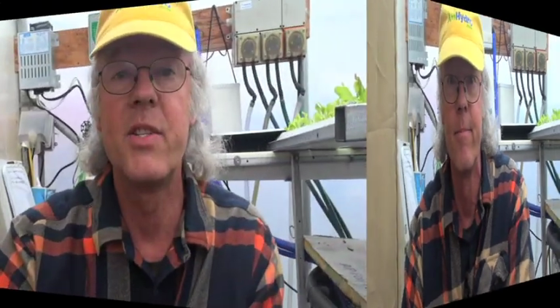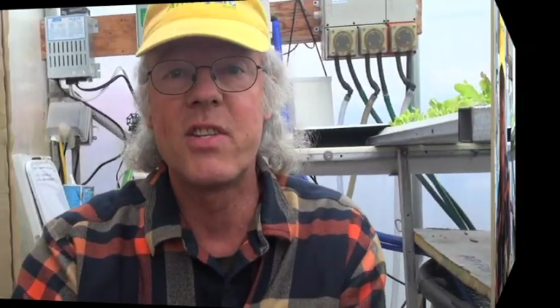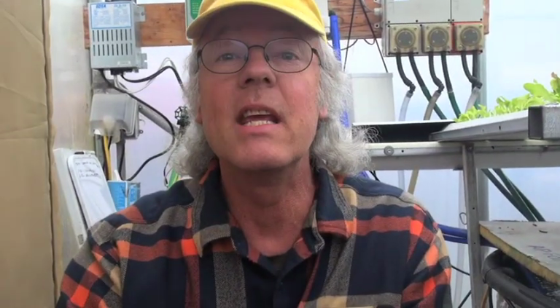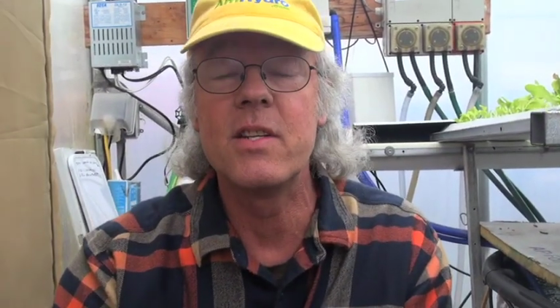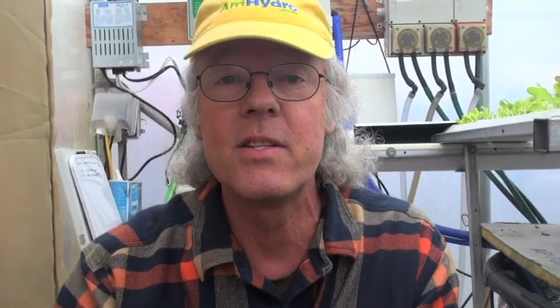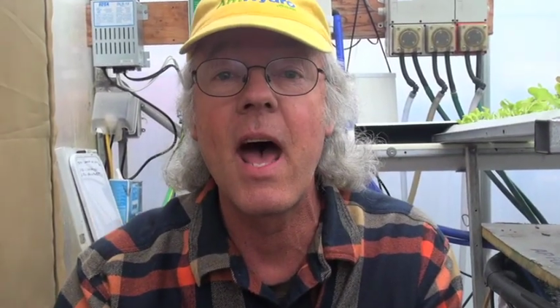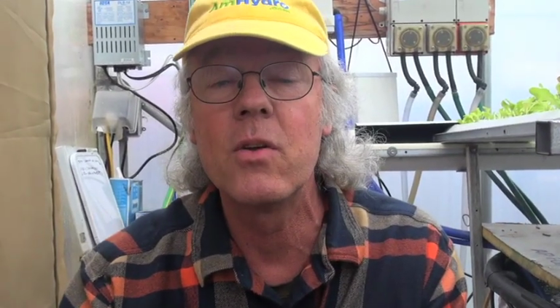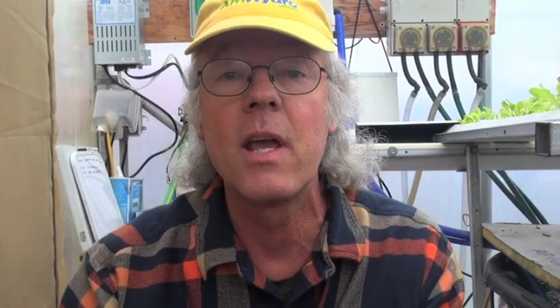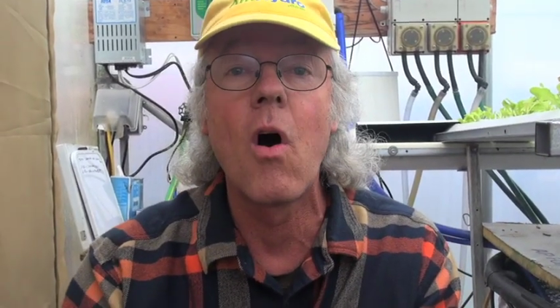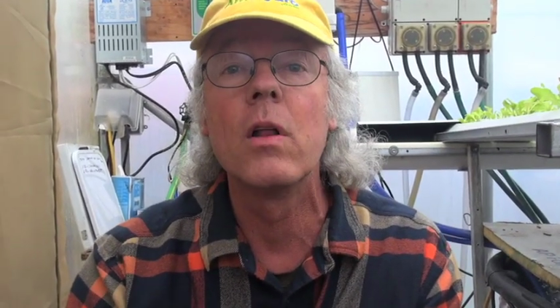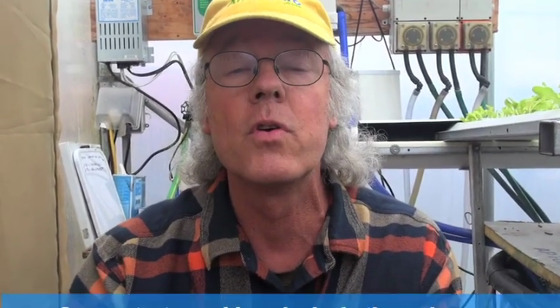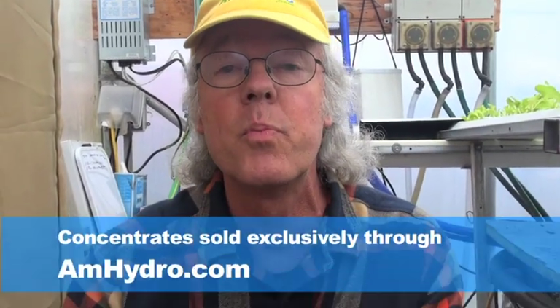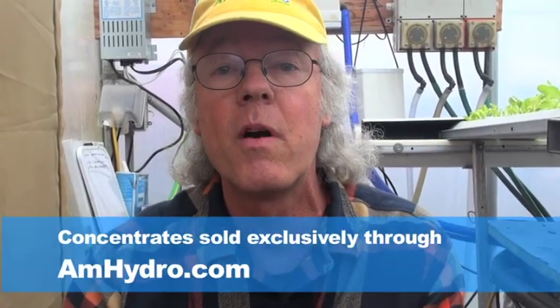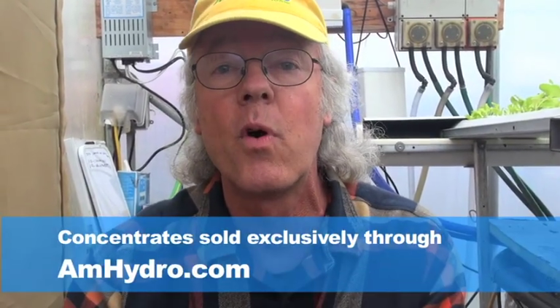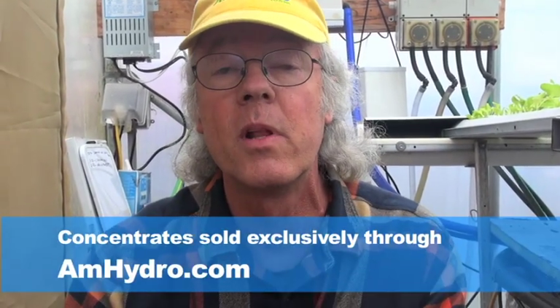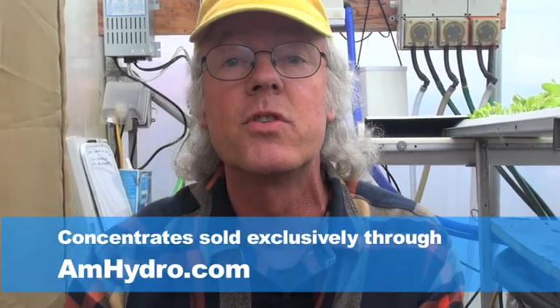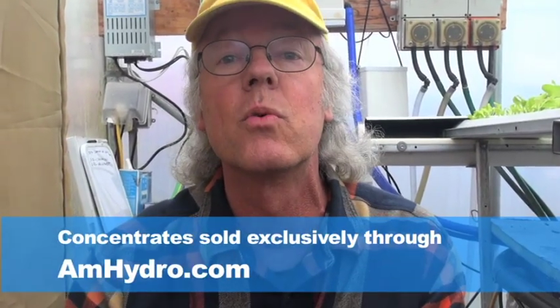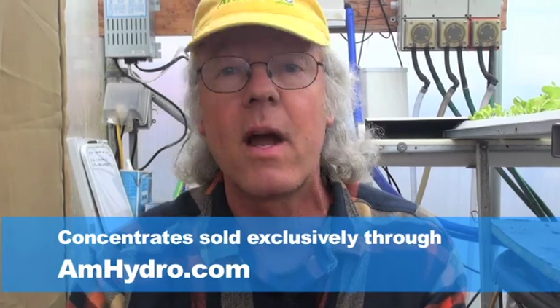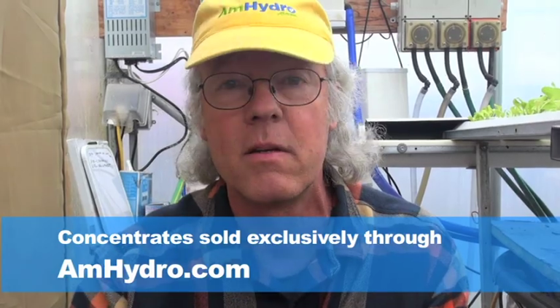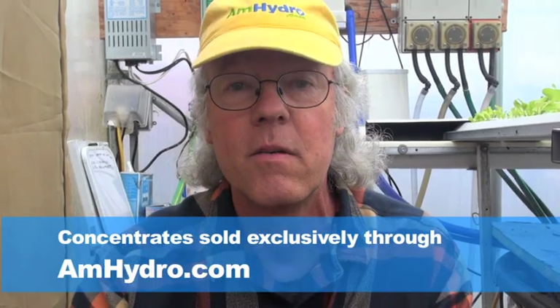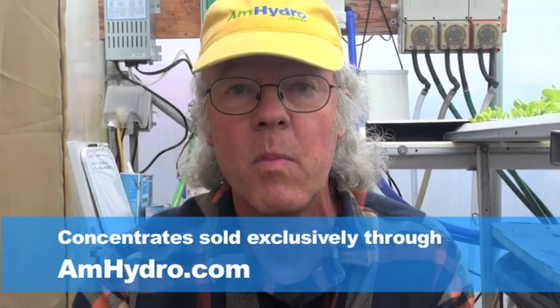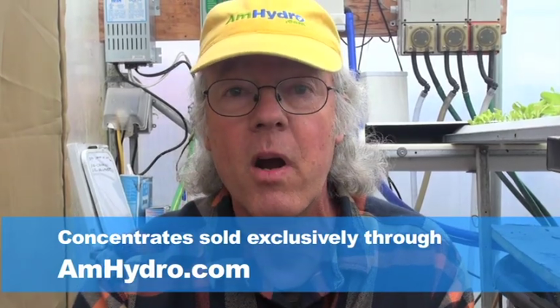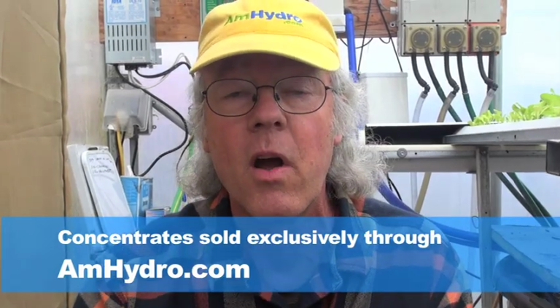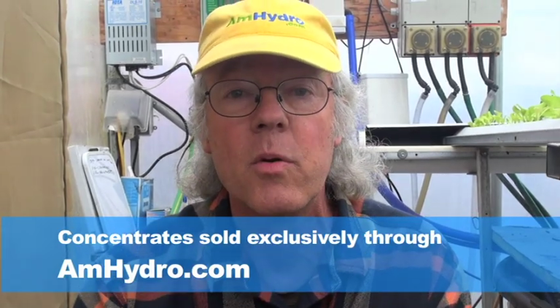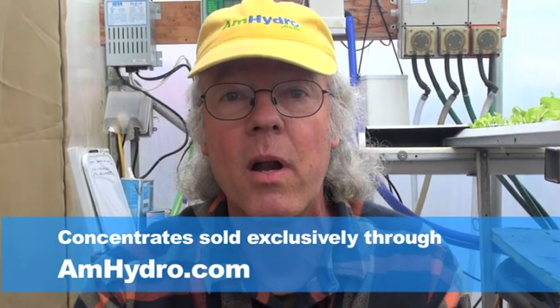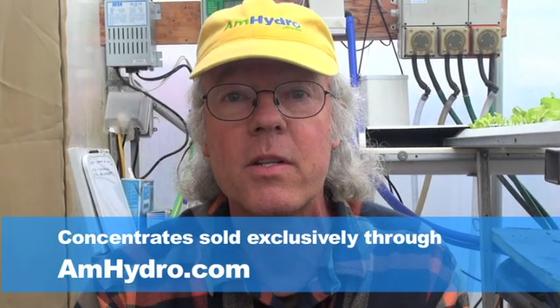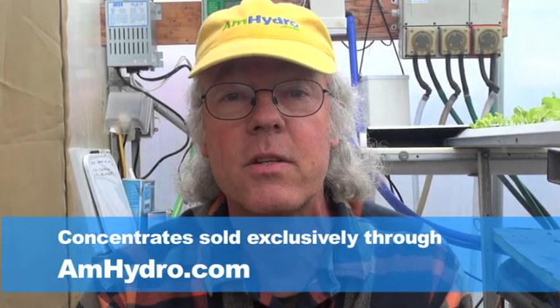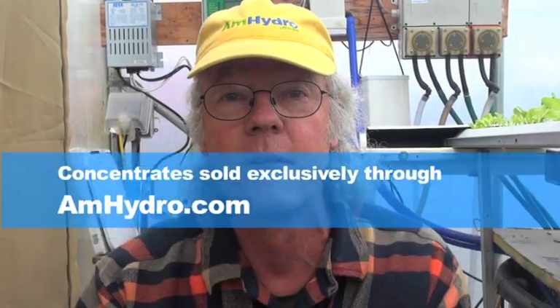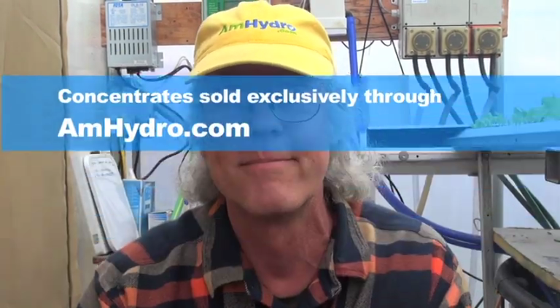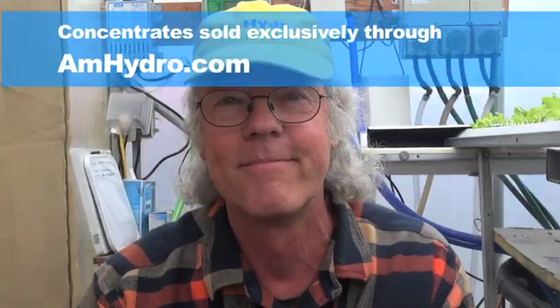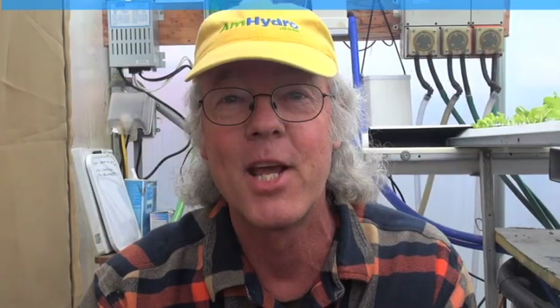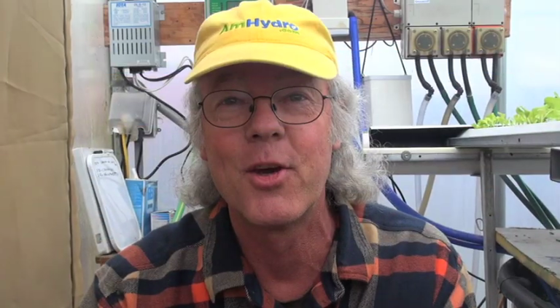It's as easy as that. You can get all of your two-part formulas direct from American Hydroponics. Thank you.